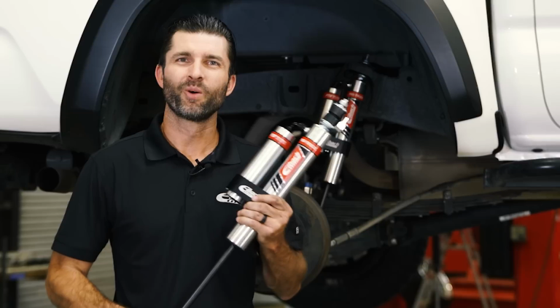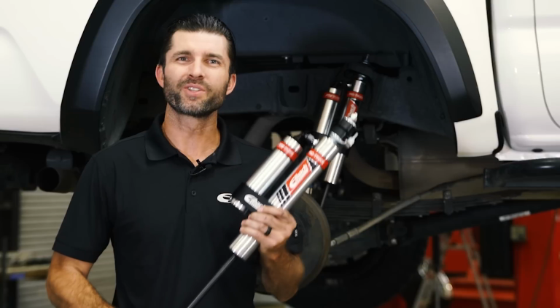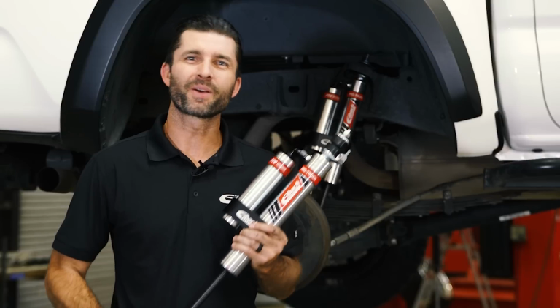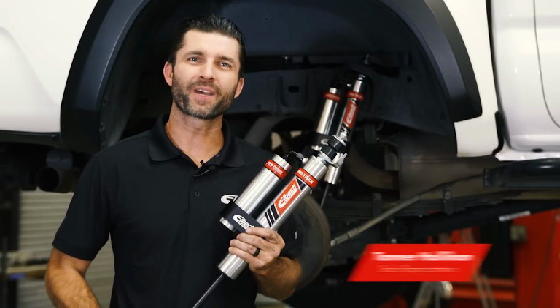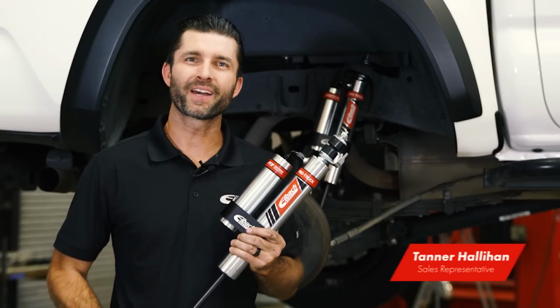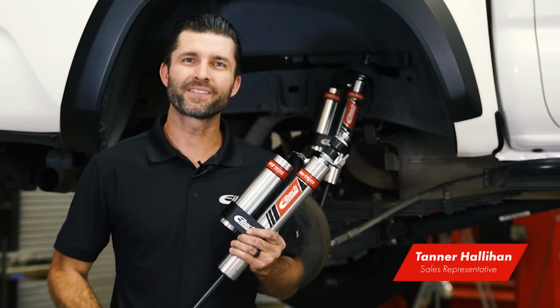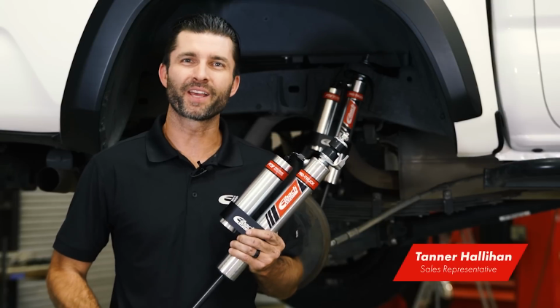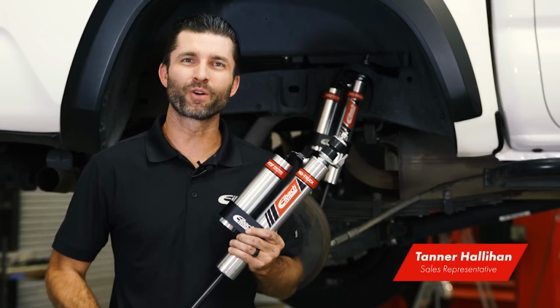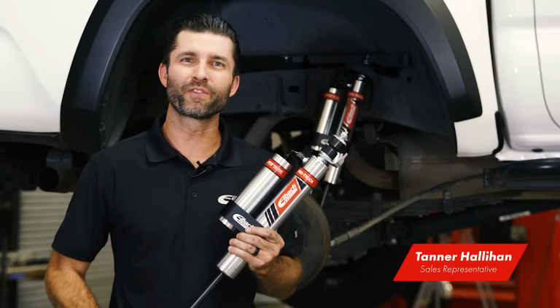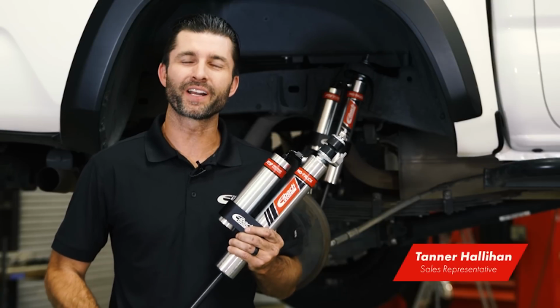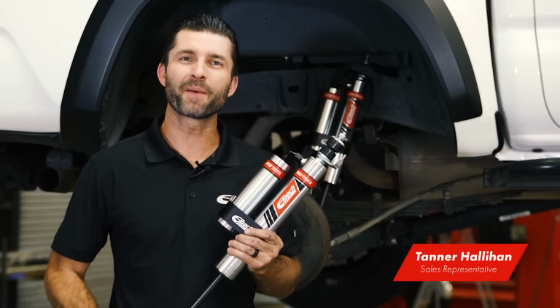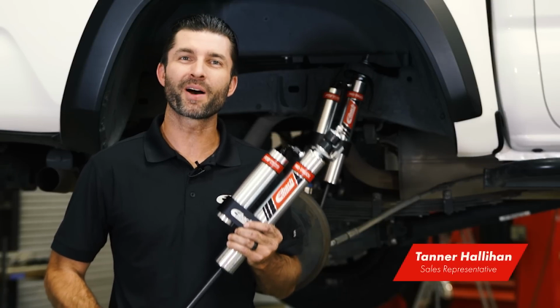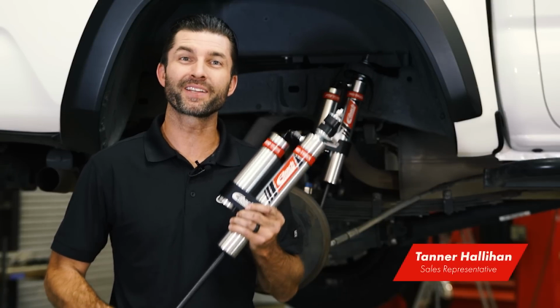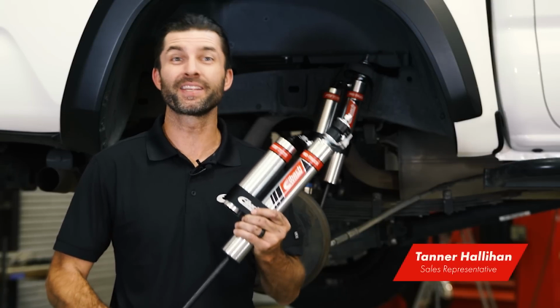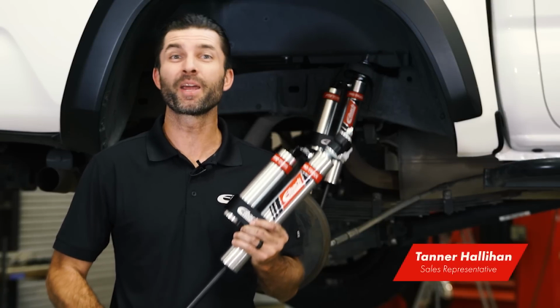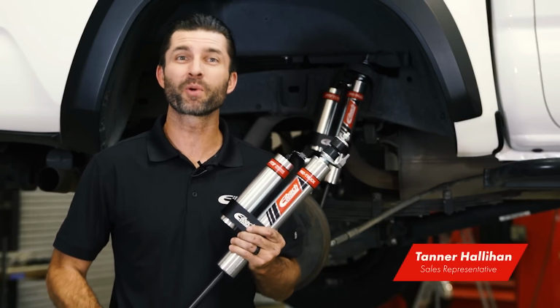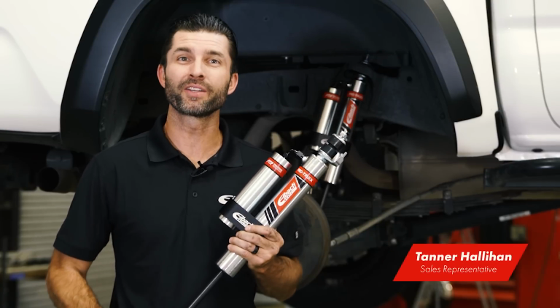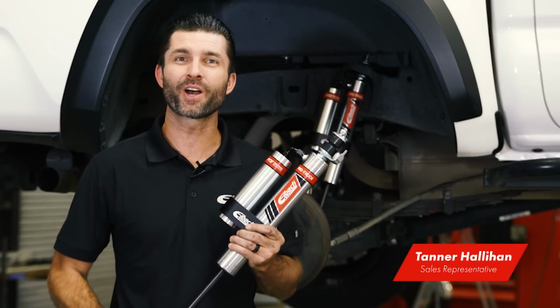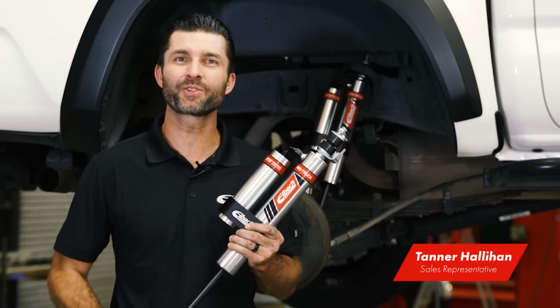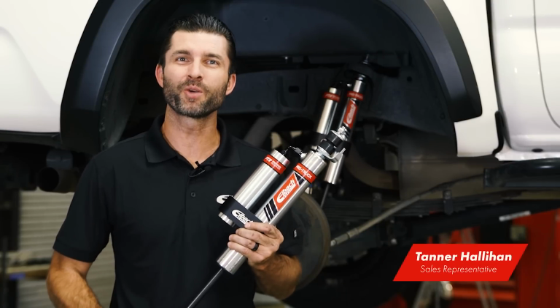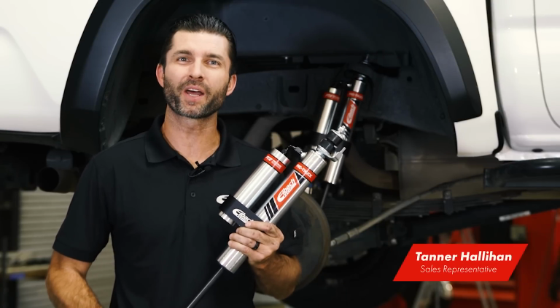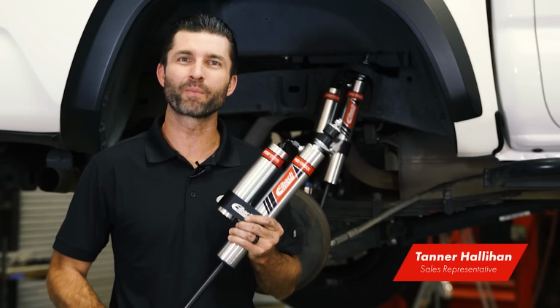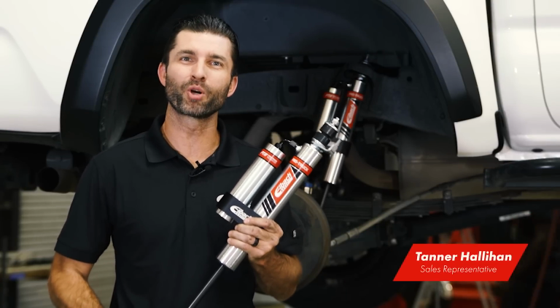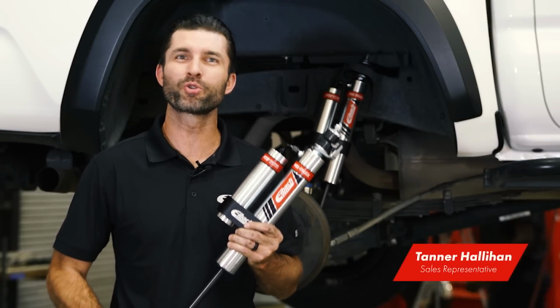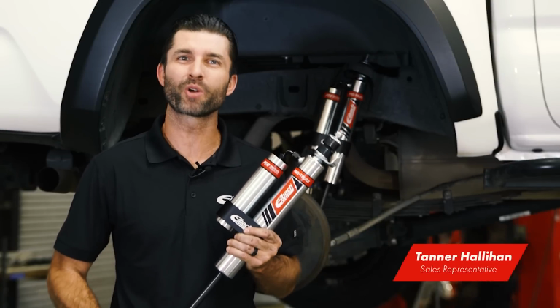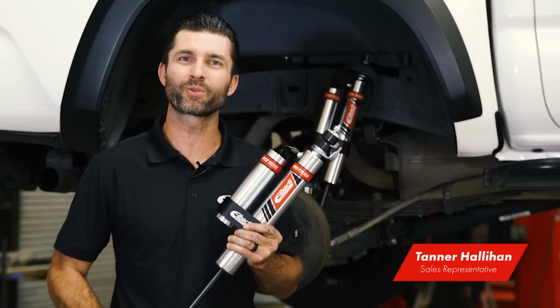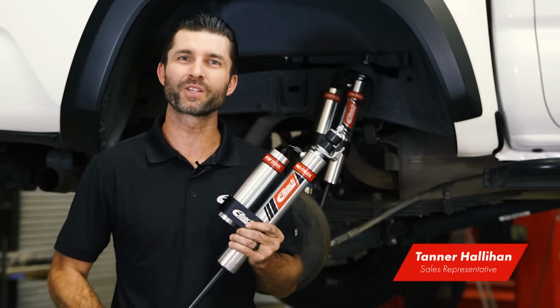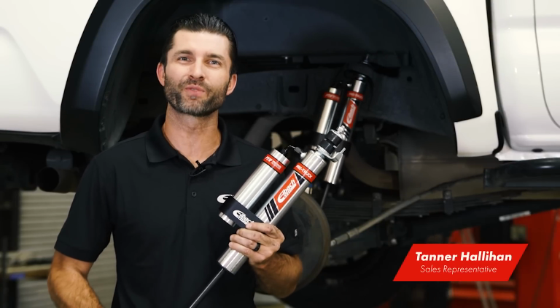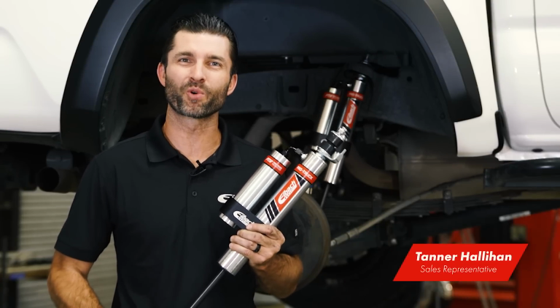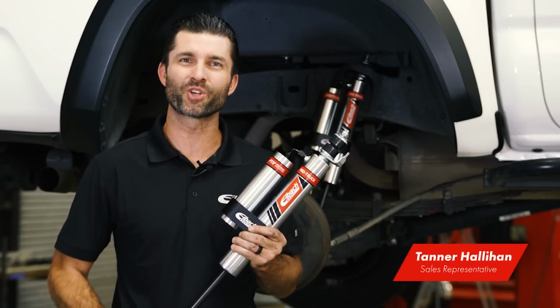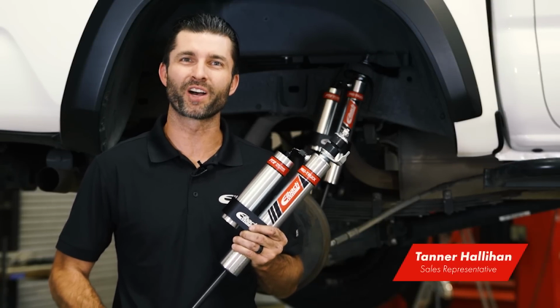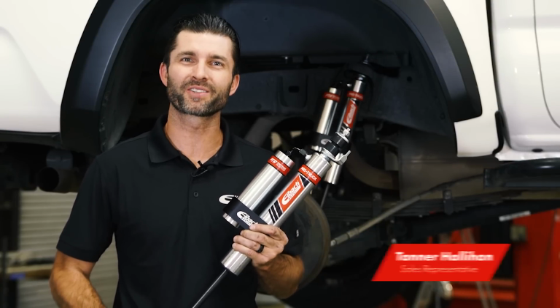What's up guys, Tanner over at Eibach, and today we're going to talk to you about our Pro Truck Reservoir Shocks.